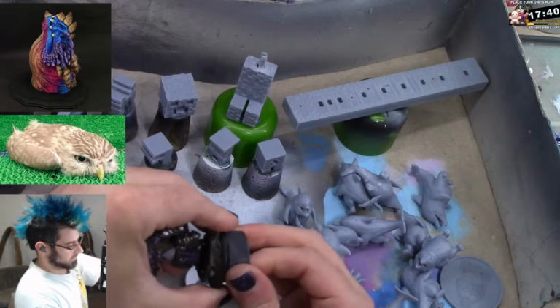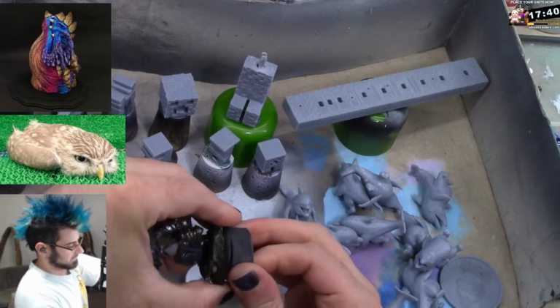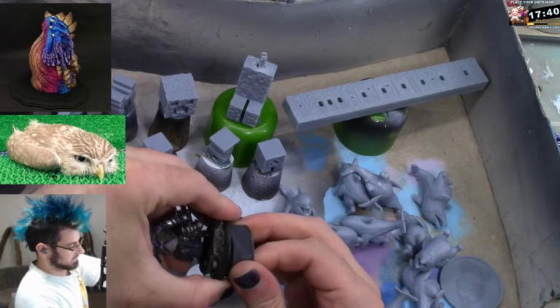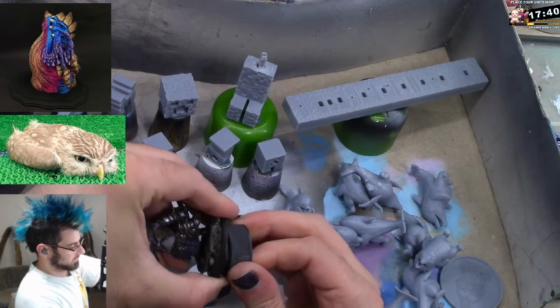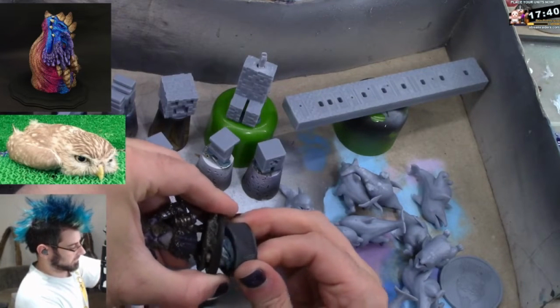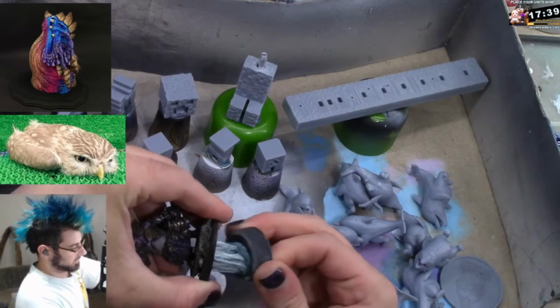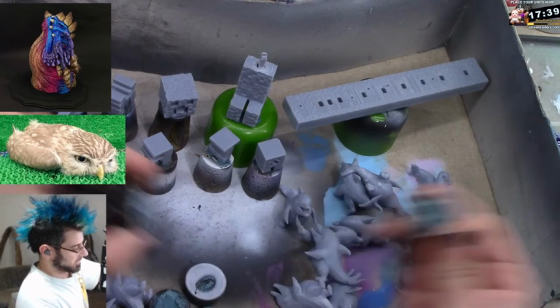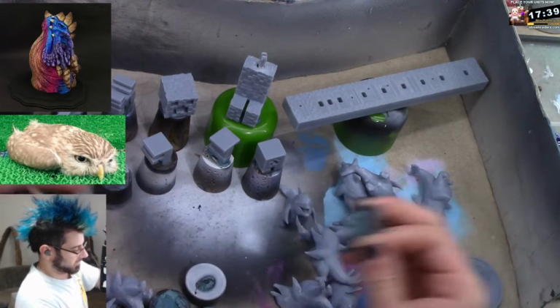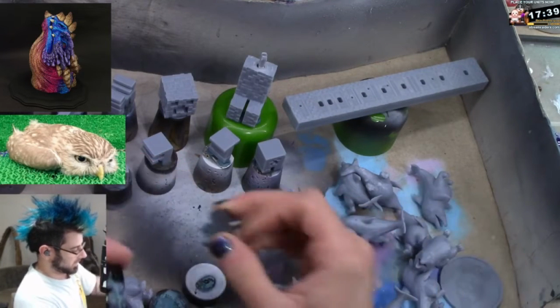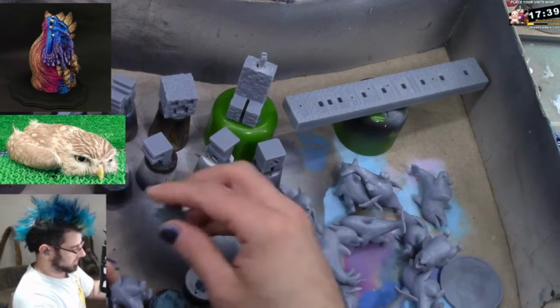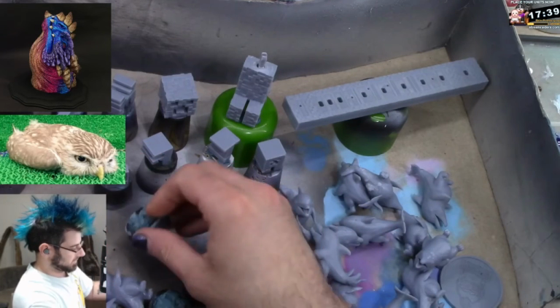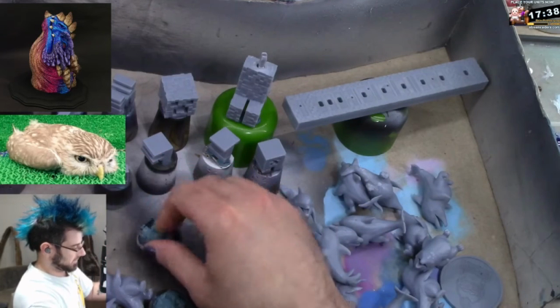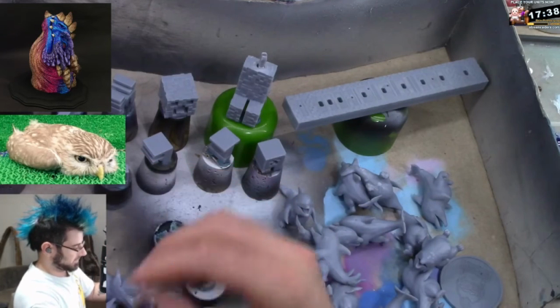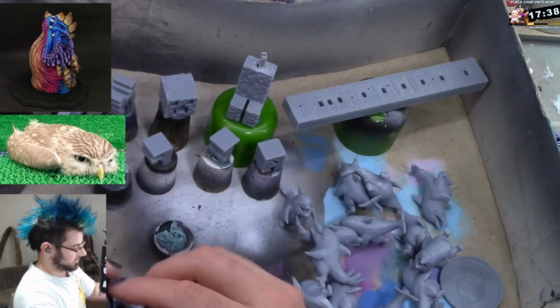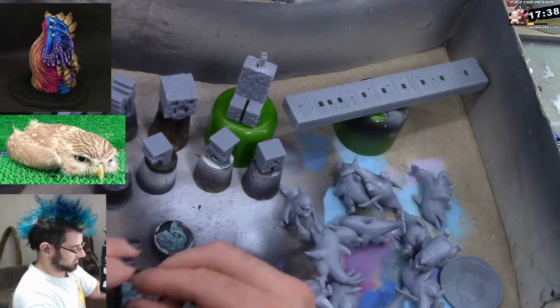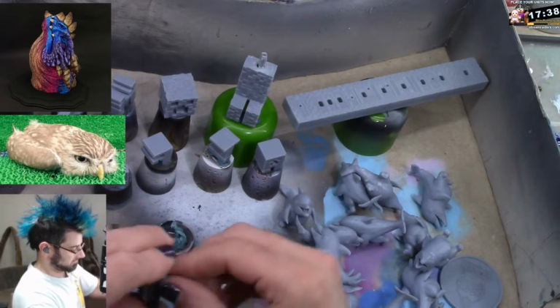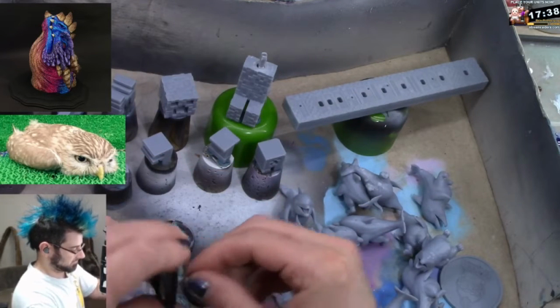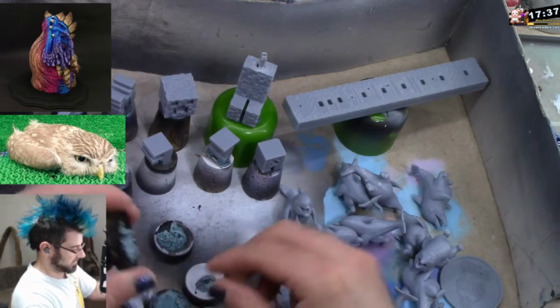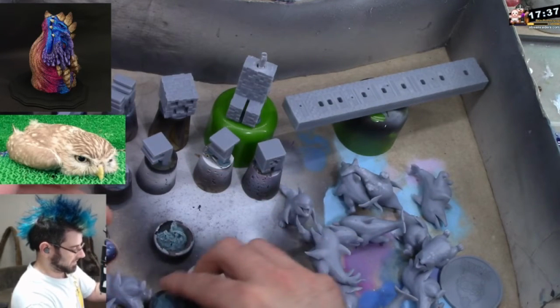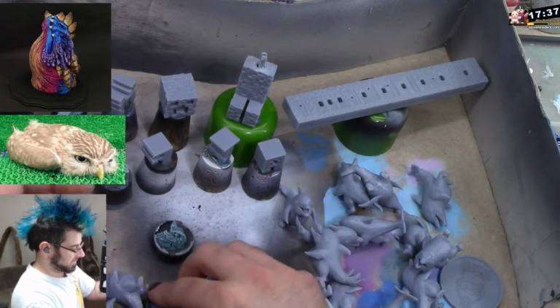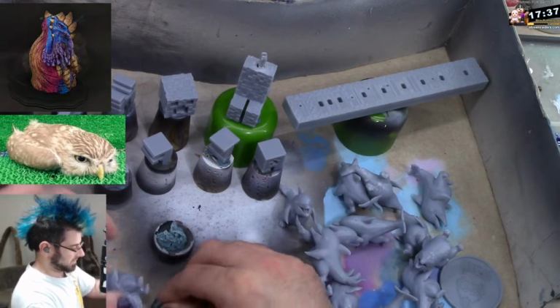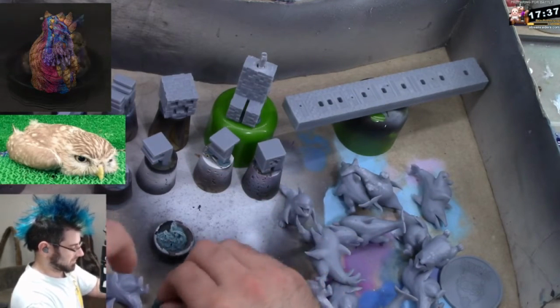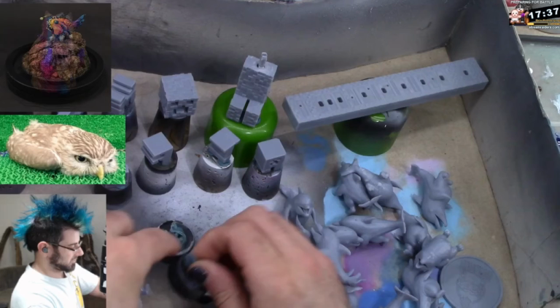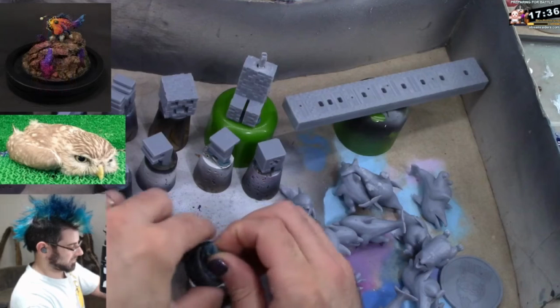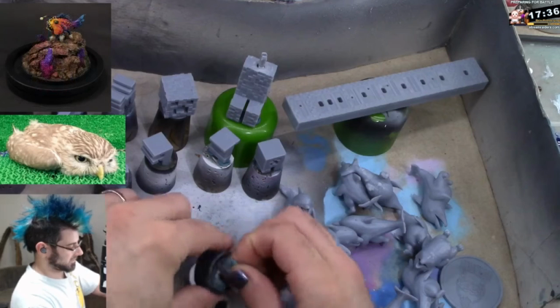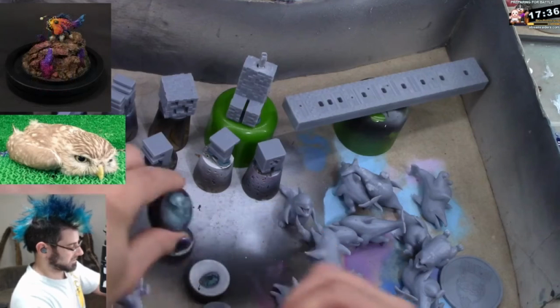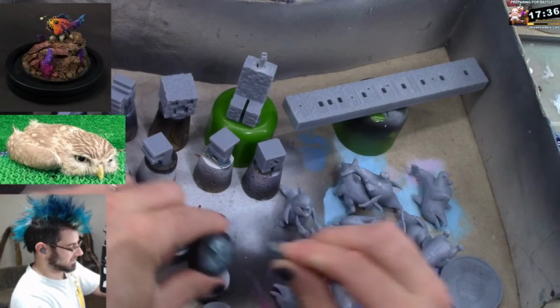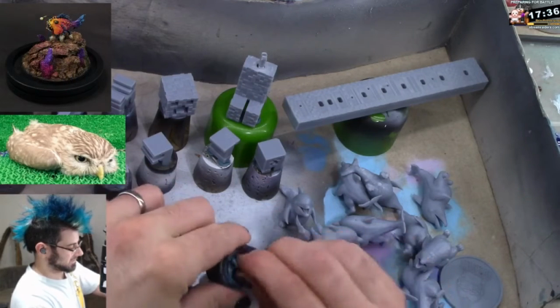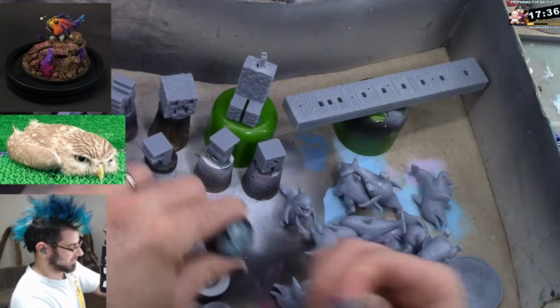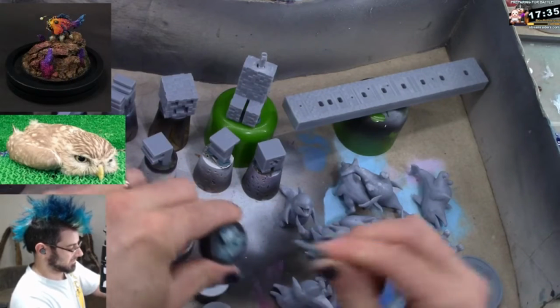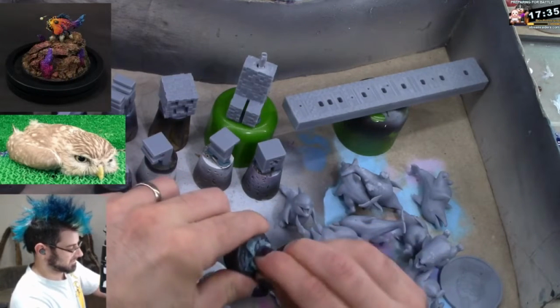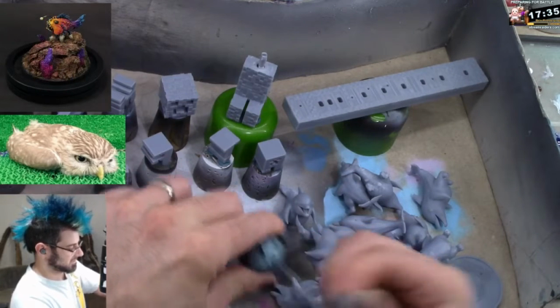I do have a lot of bottle caps. A lot of them are already stuck to other things here.